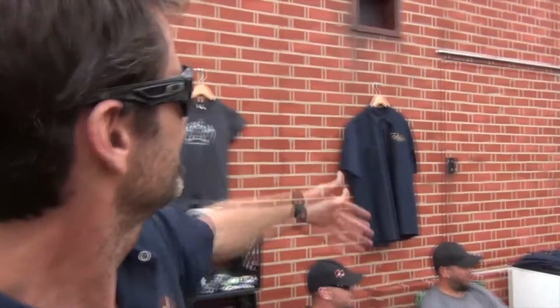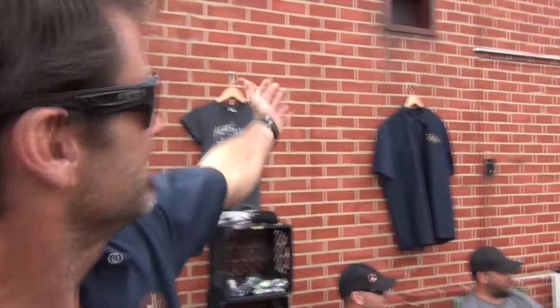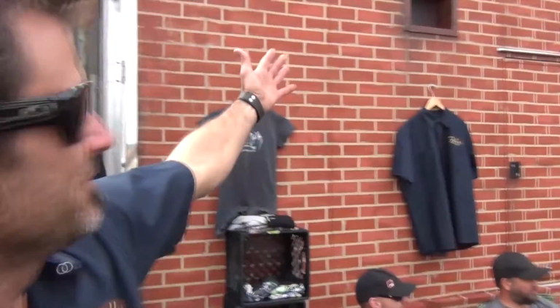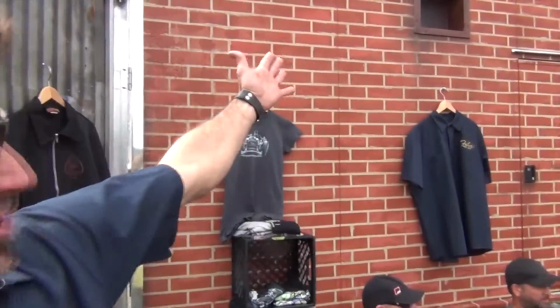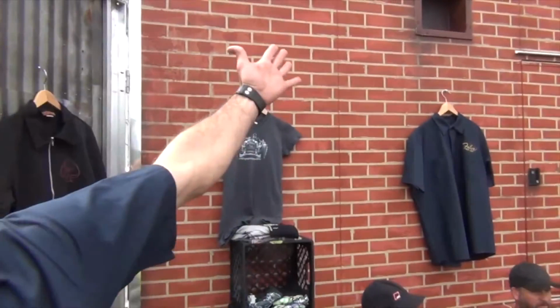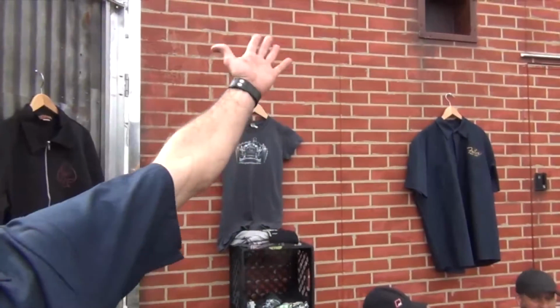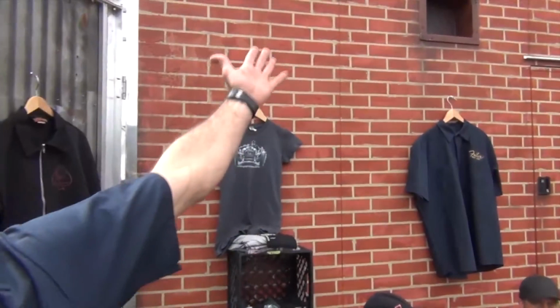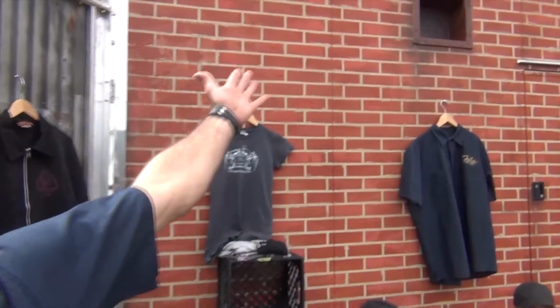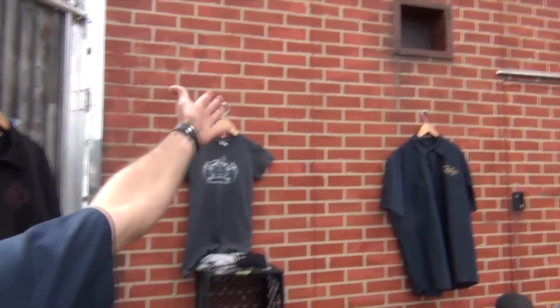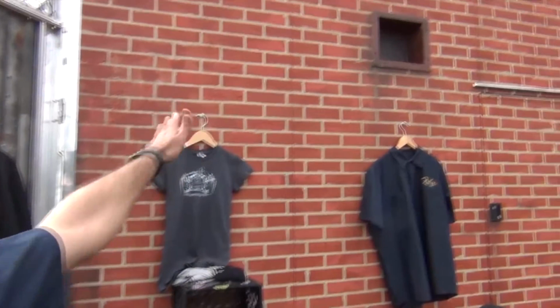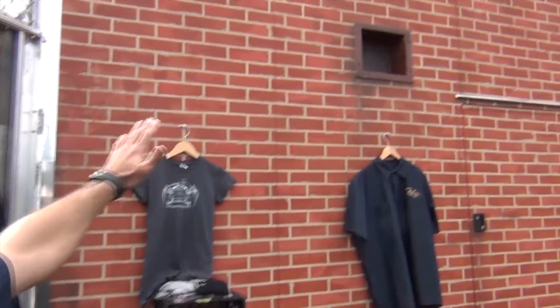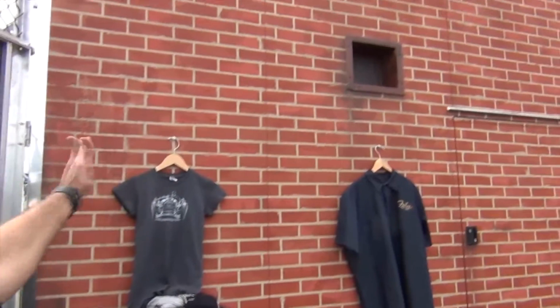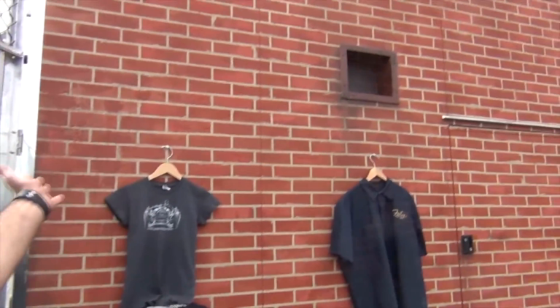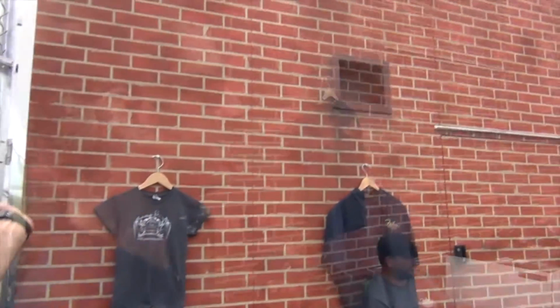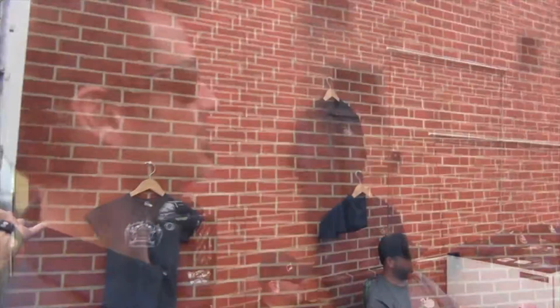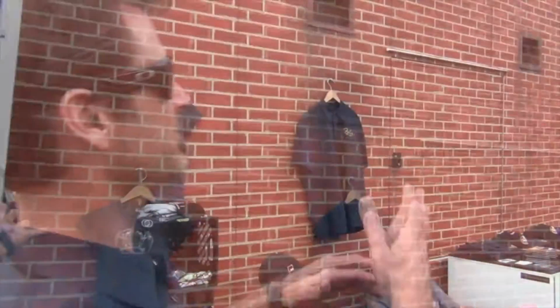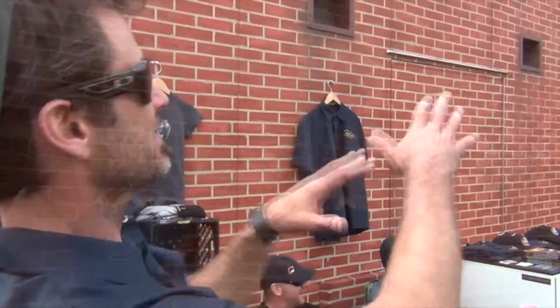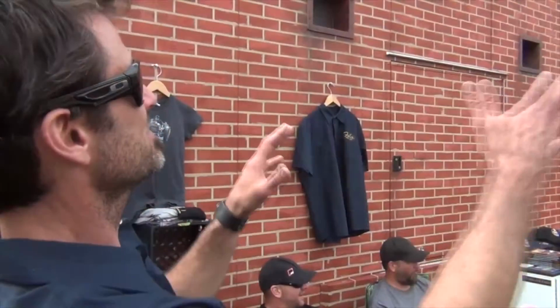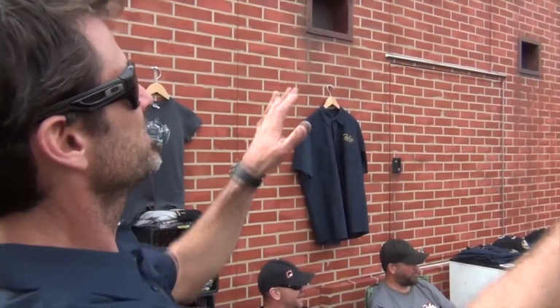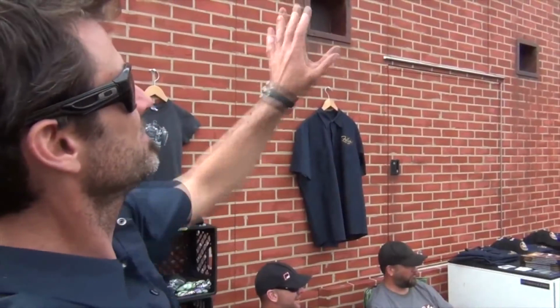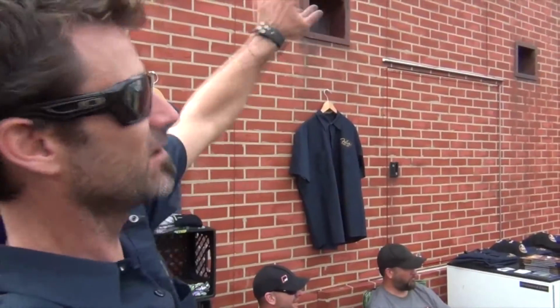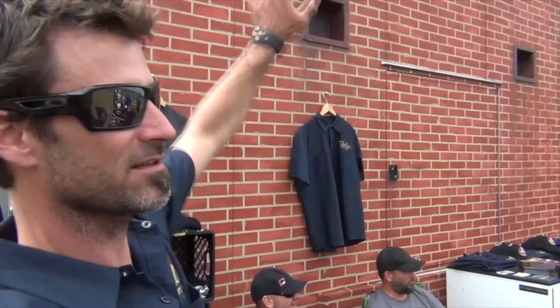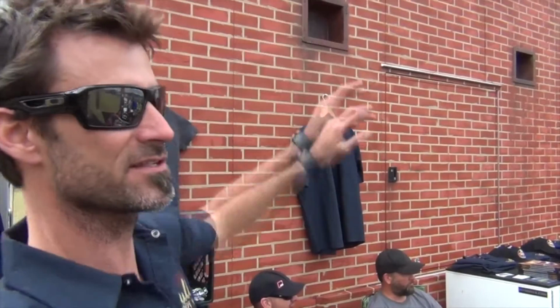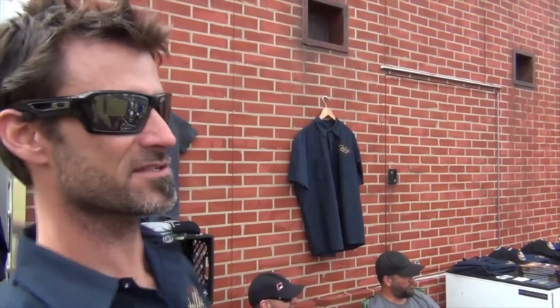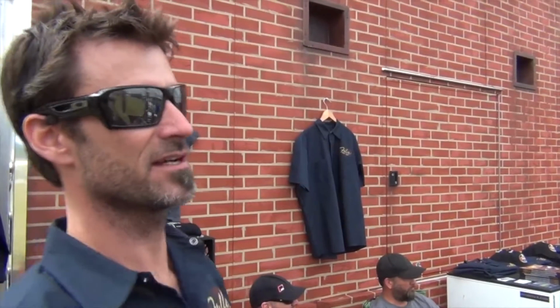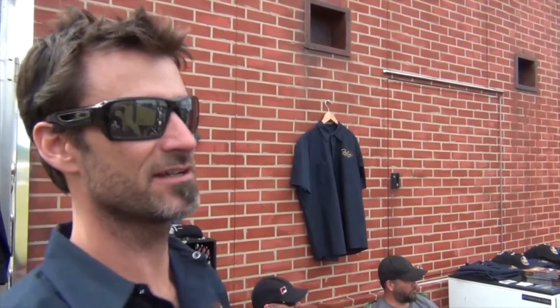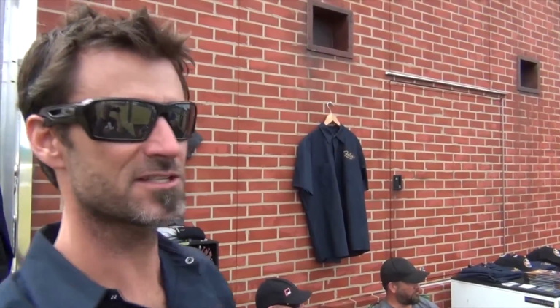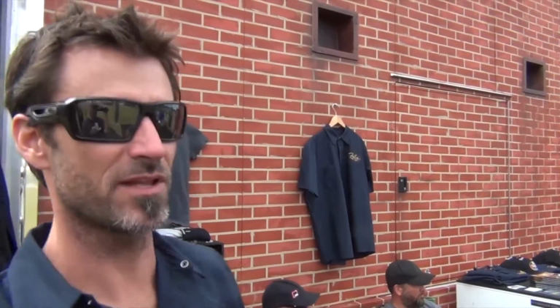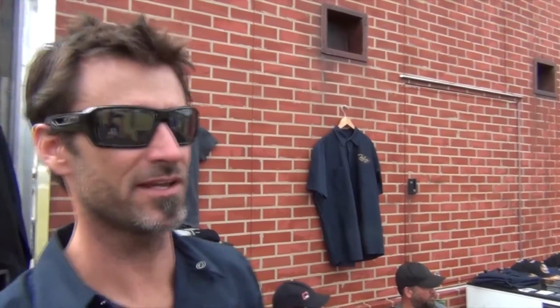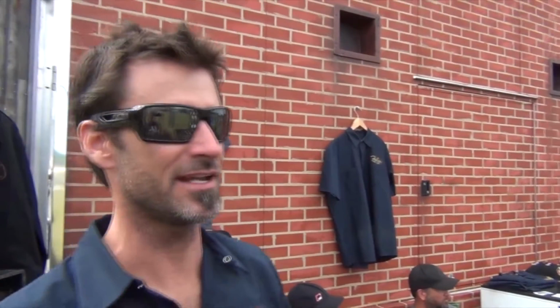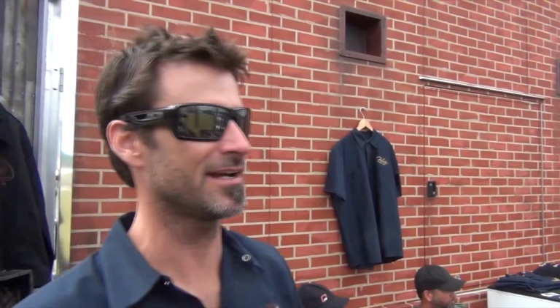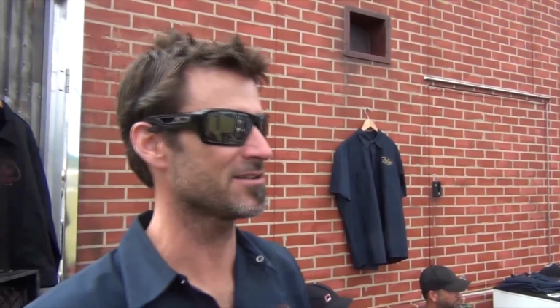If you look — no, it's not a real brick wall. We custom built all of this display in-house.